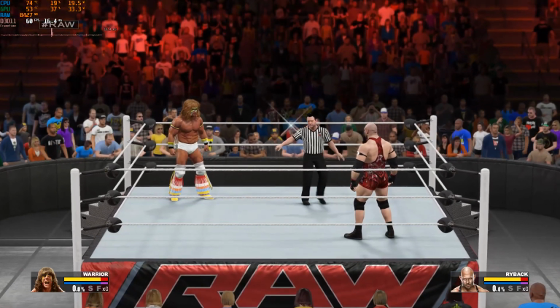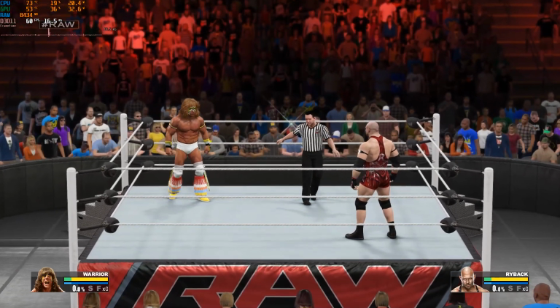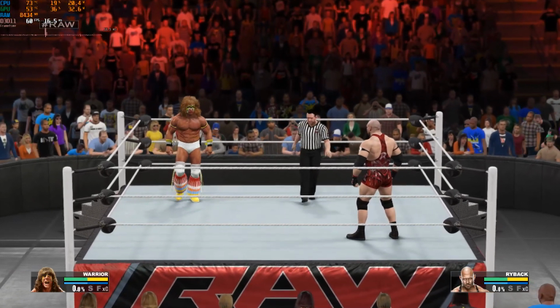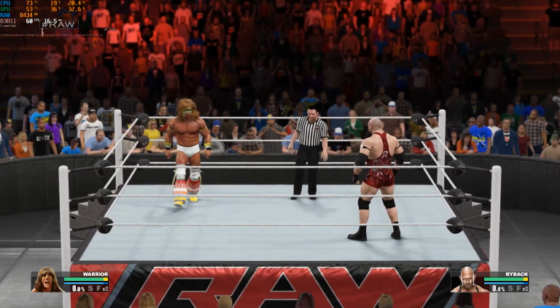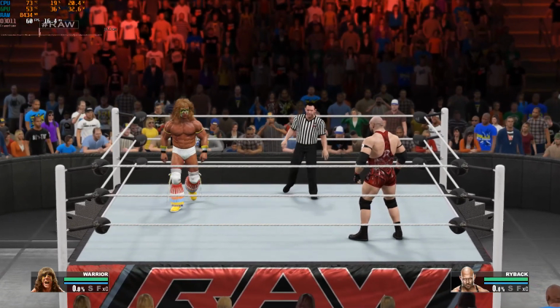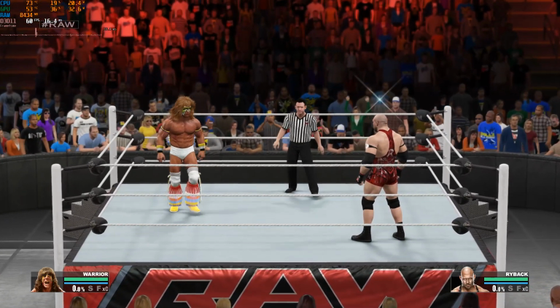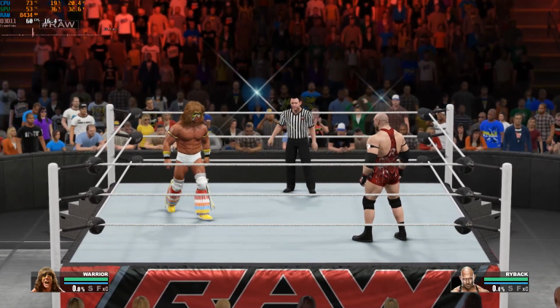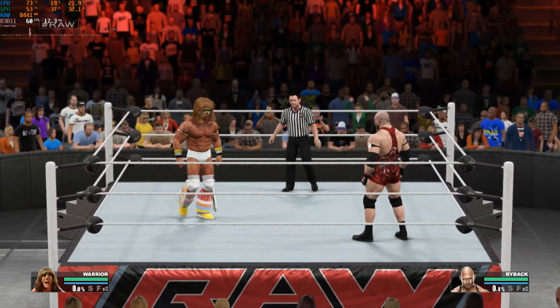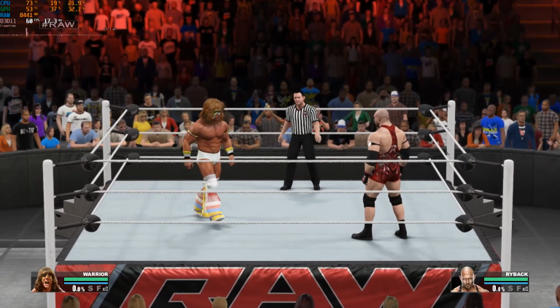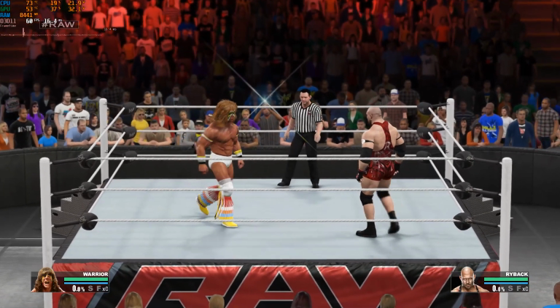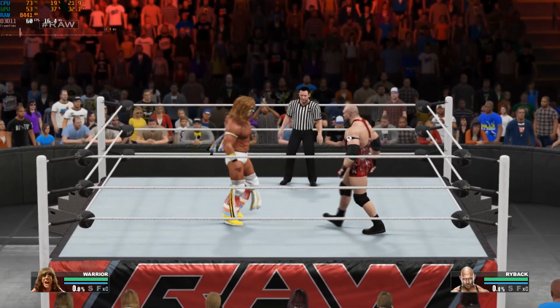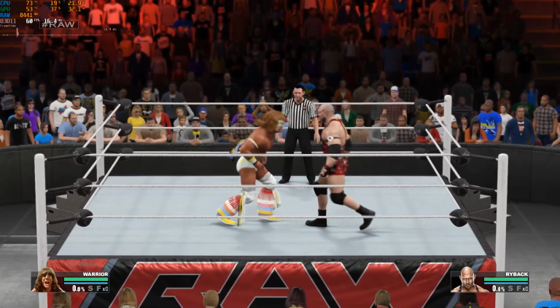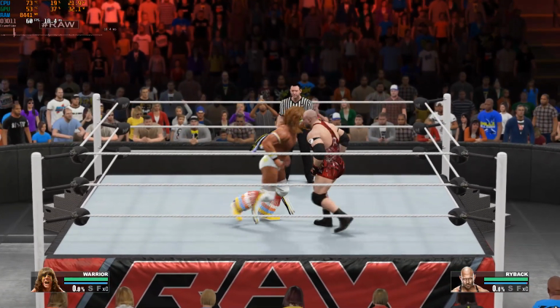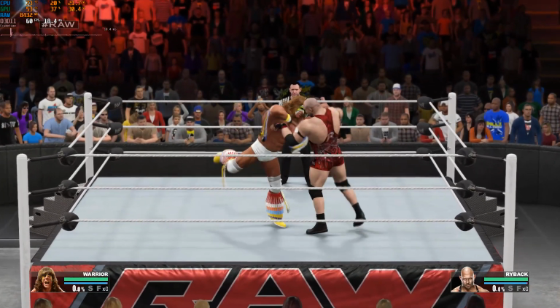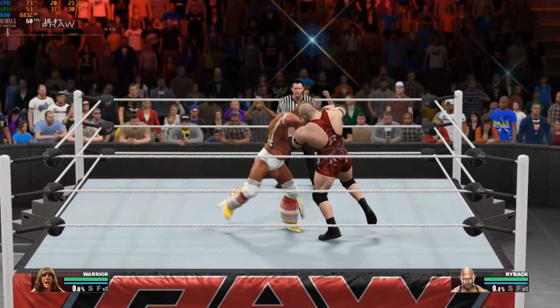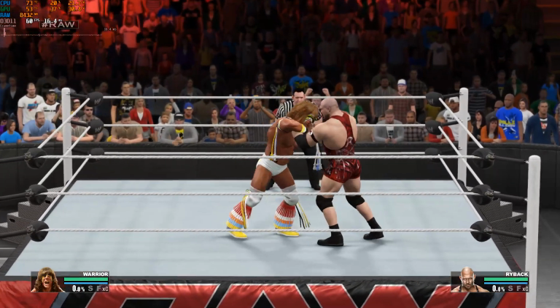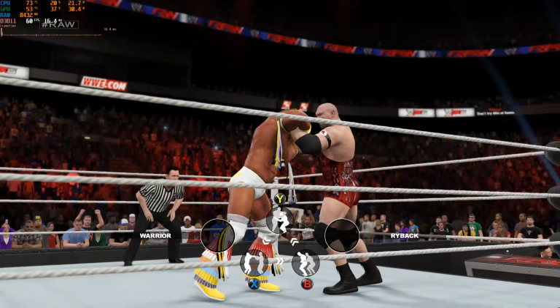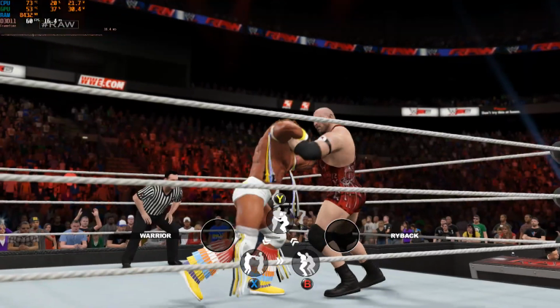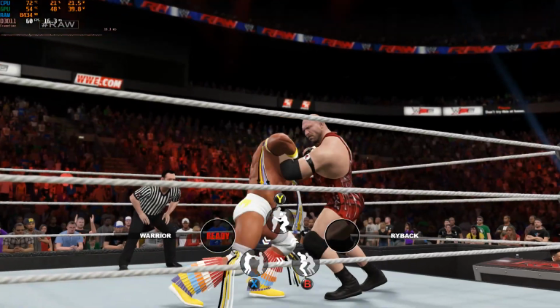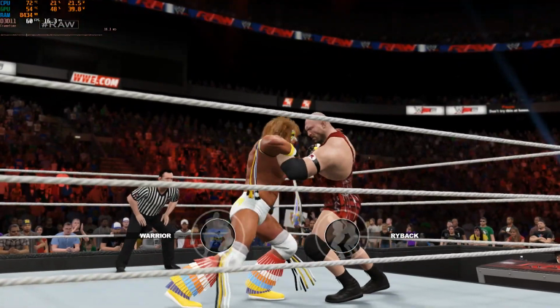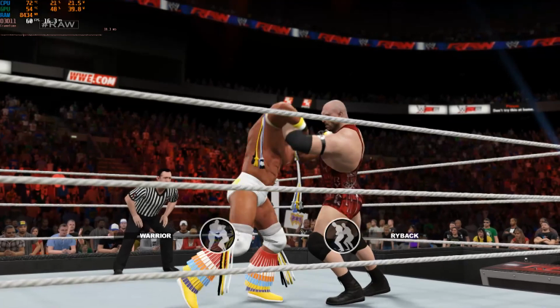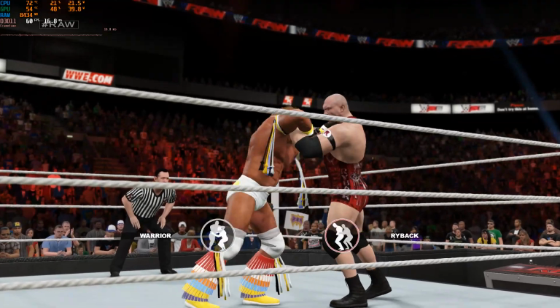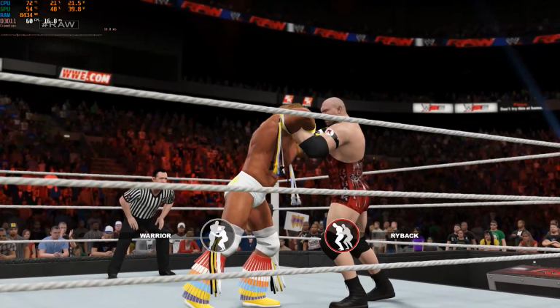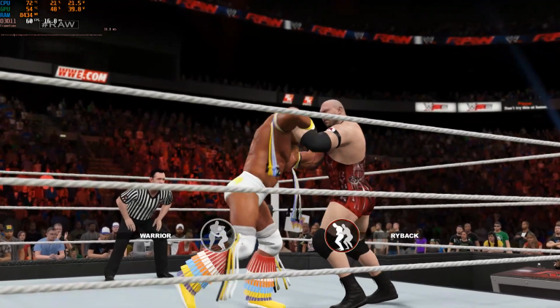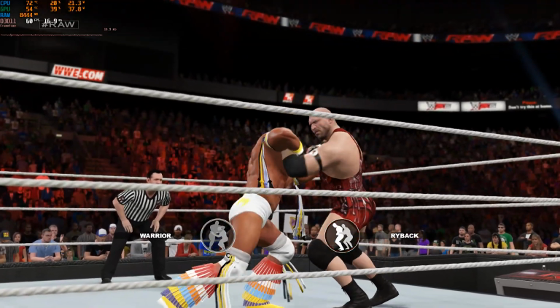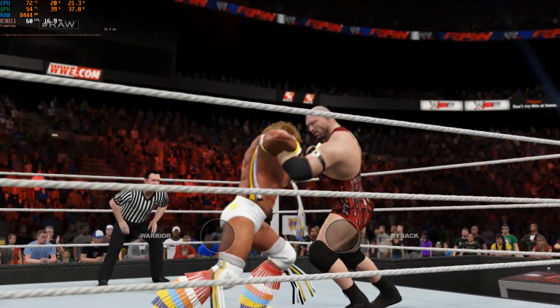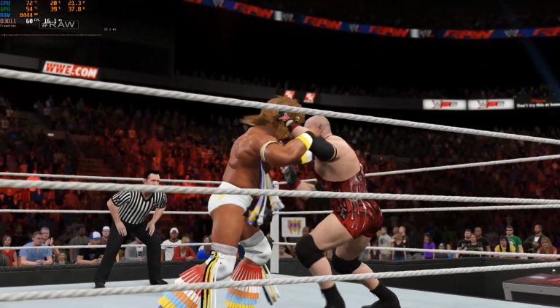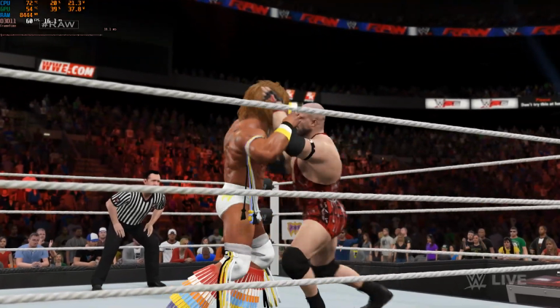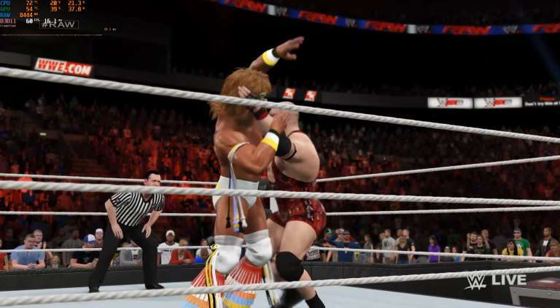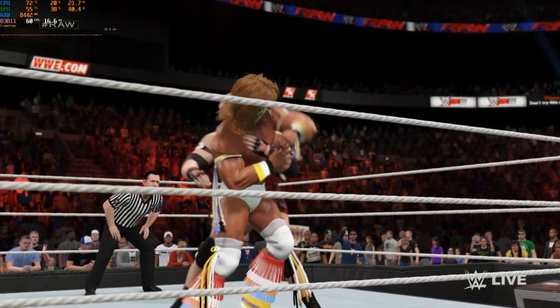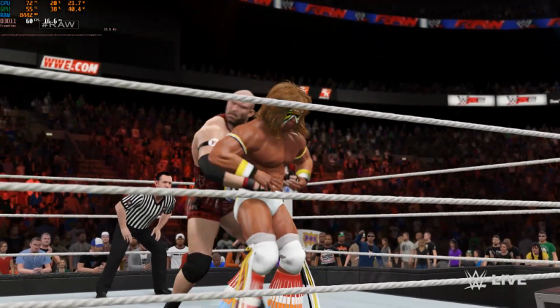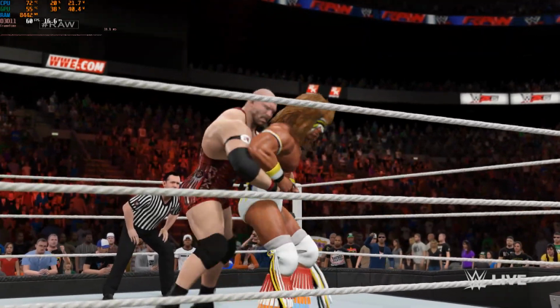This is it. These two superstars will test each other's will to determine who the best competitor is here tonight.